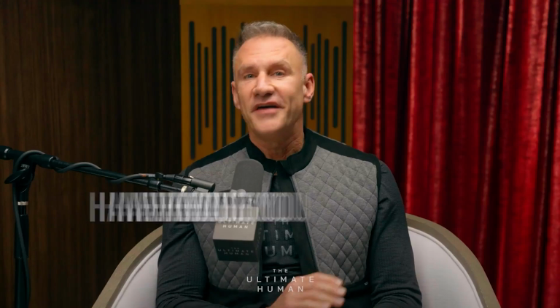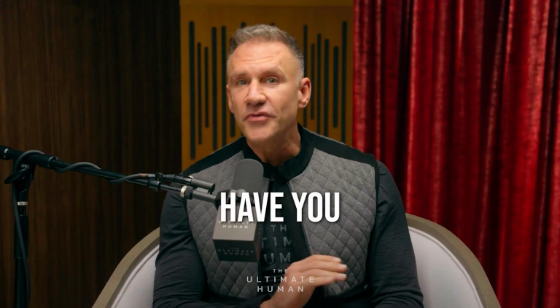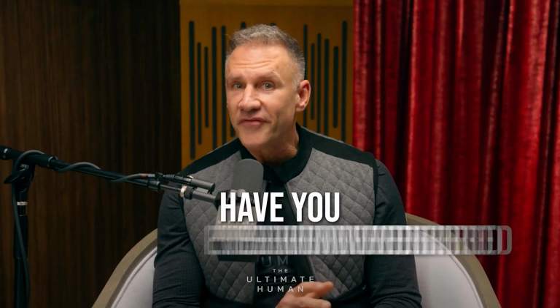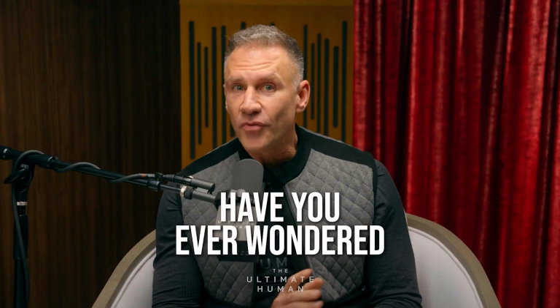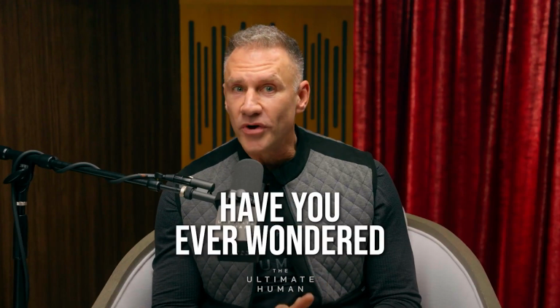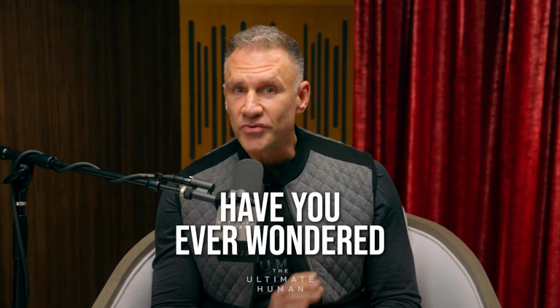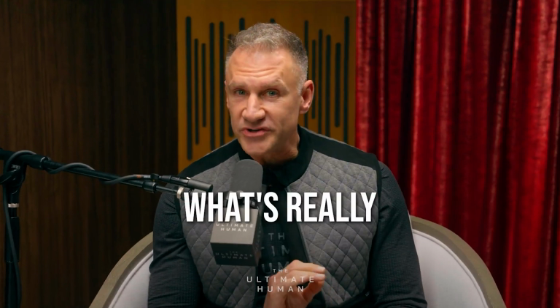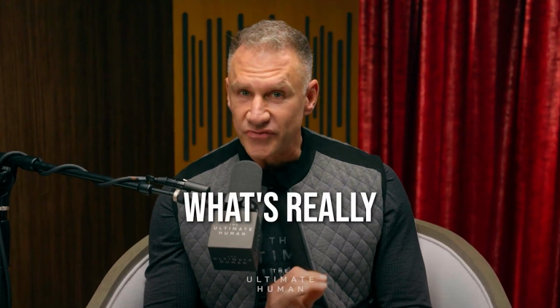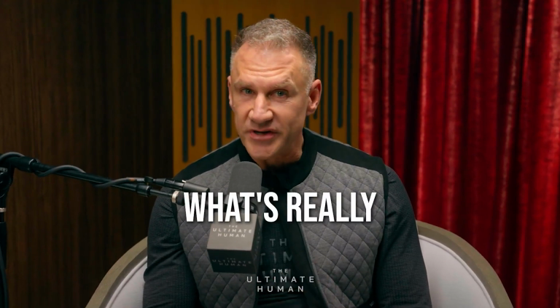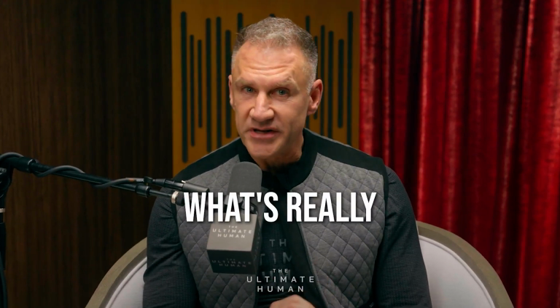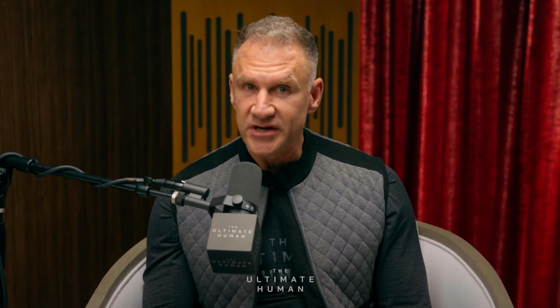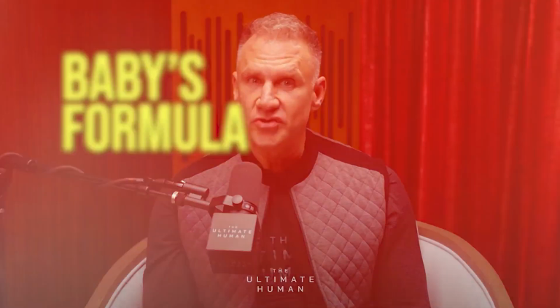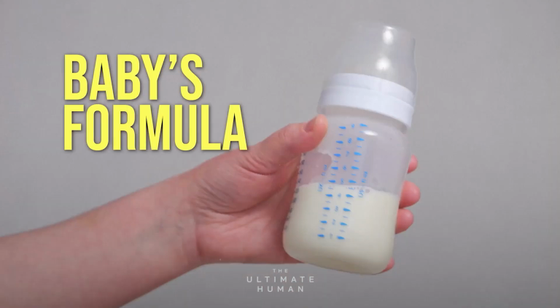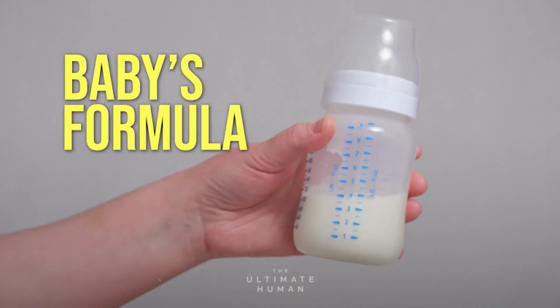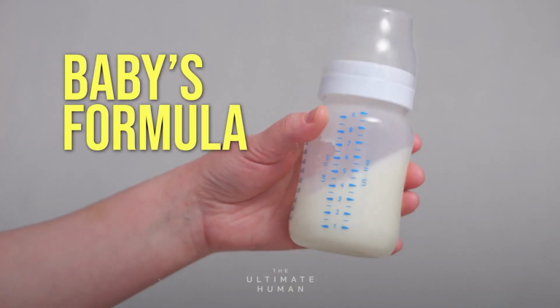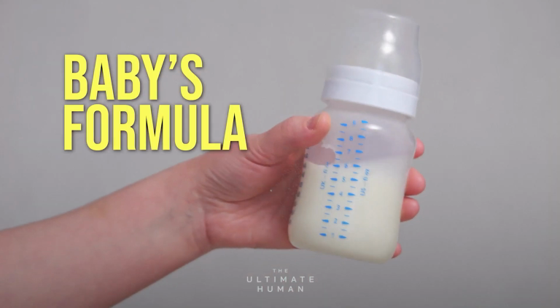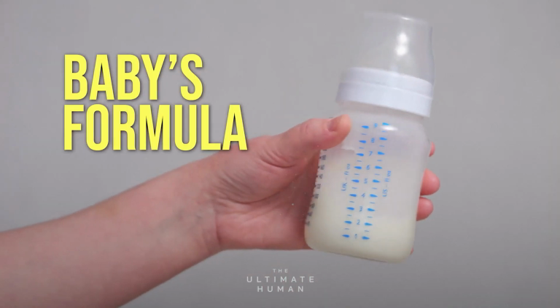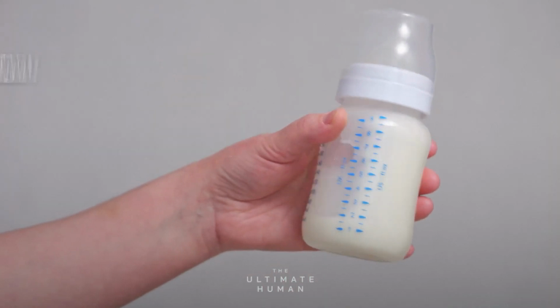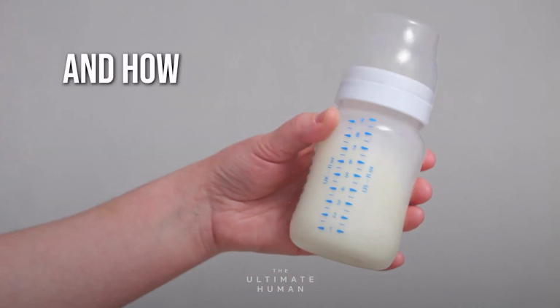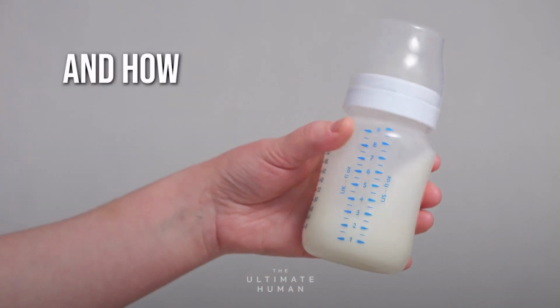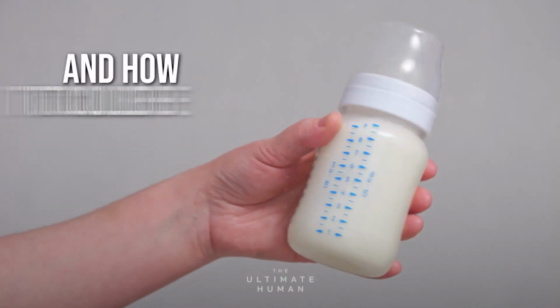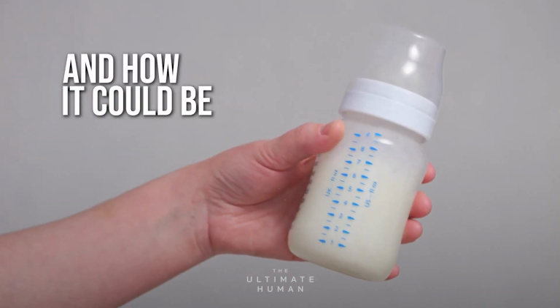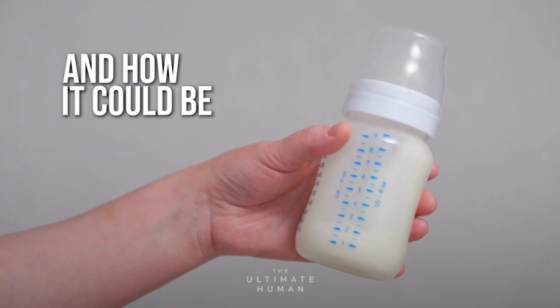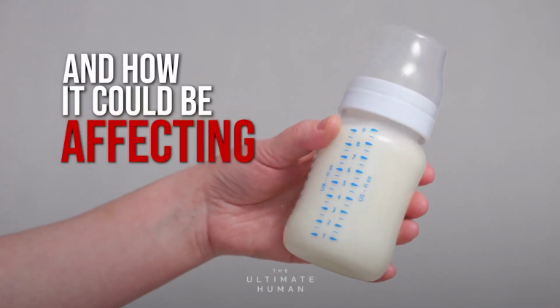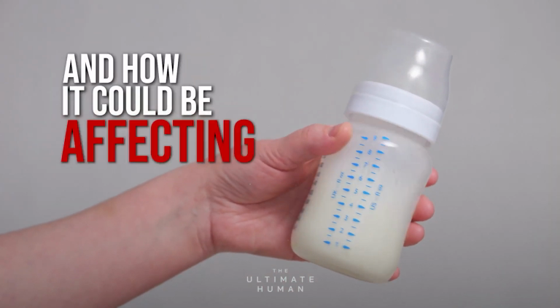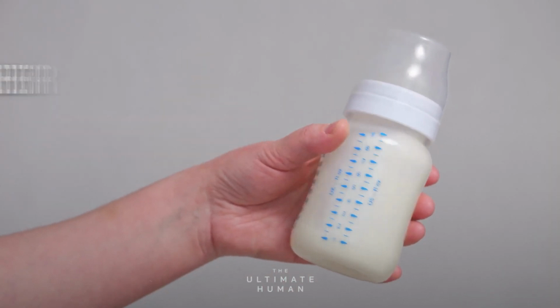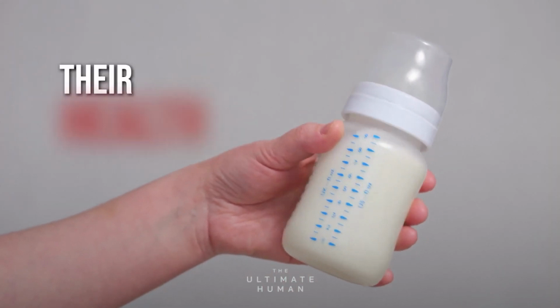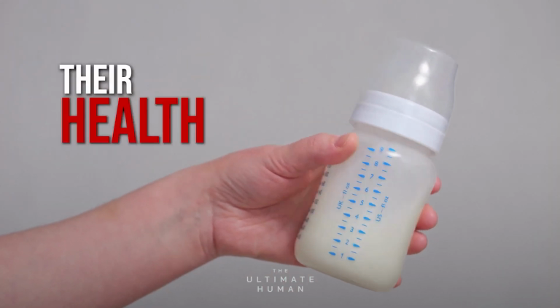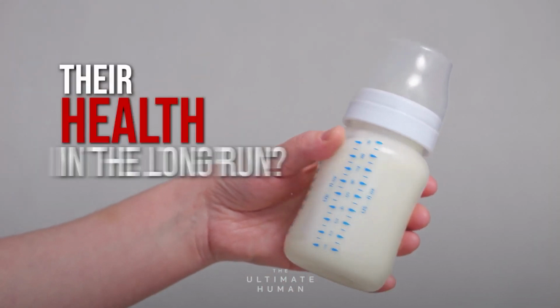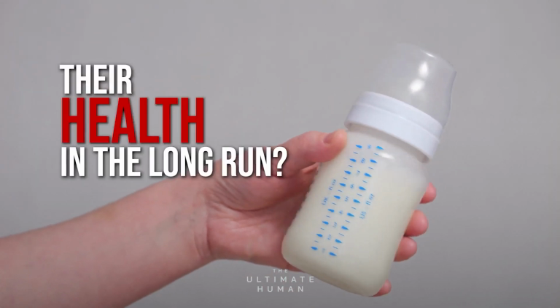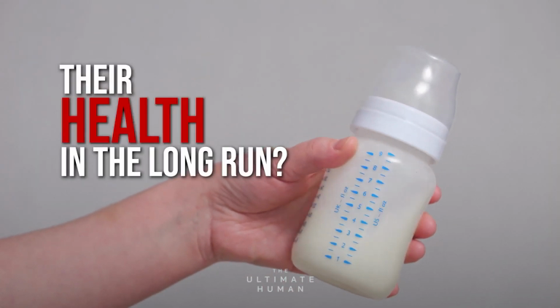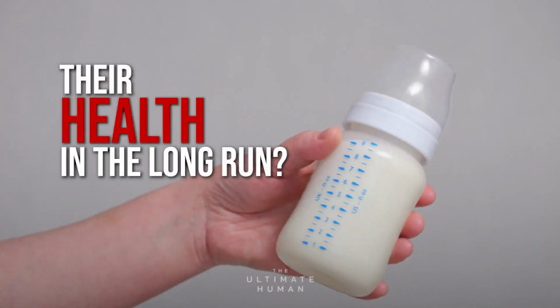Have you ever wondered what's really in your baby's formula and how it could be affecting their health in the long run?